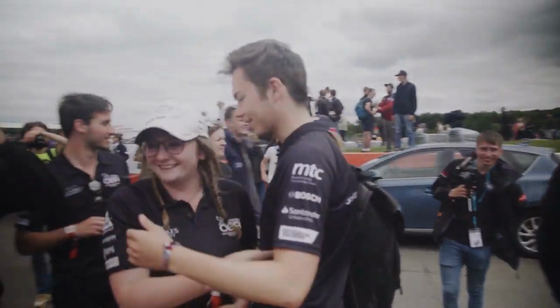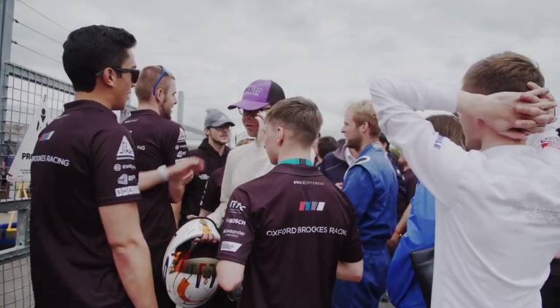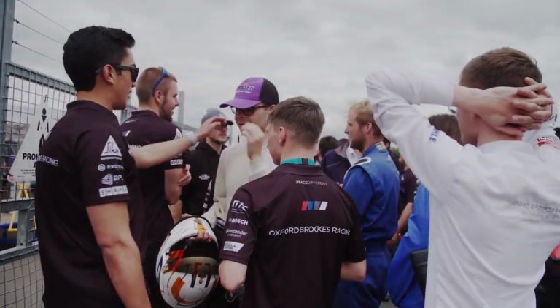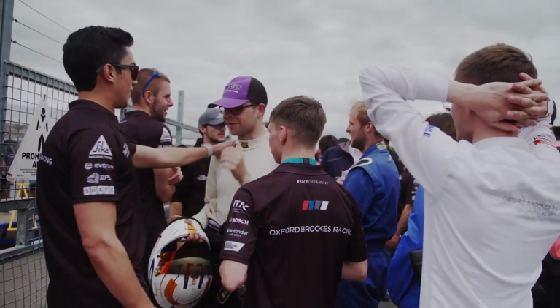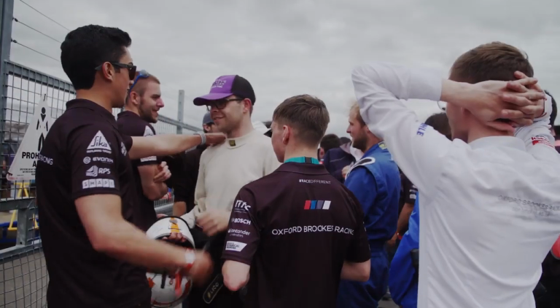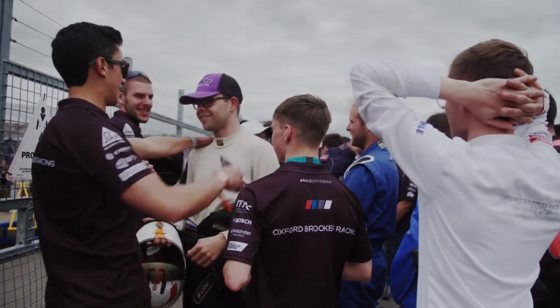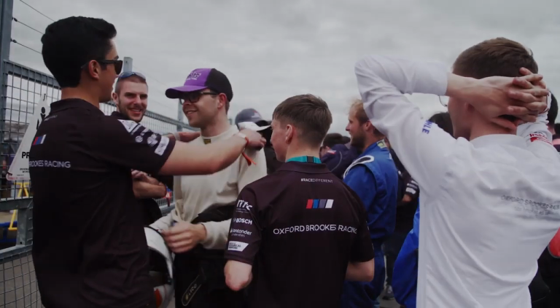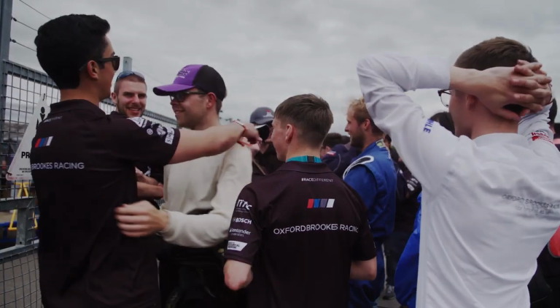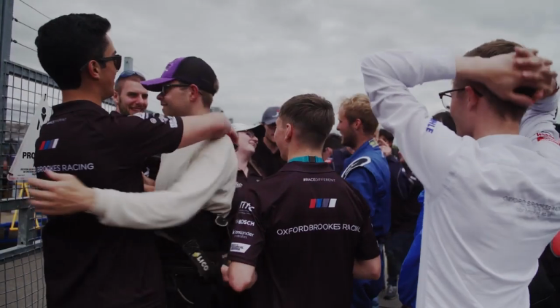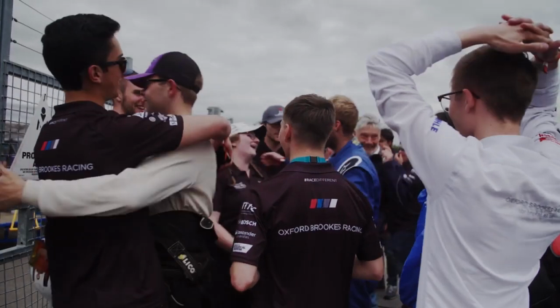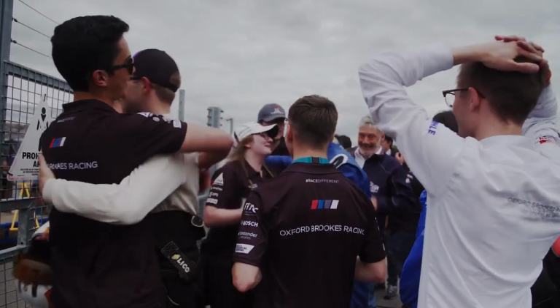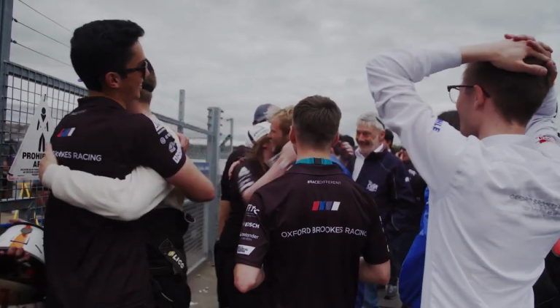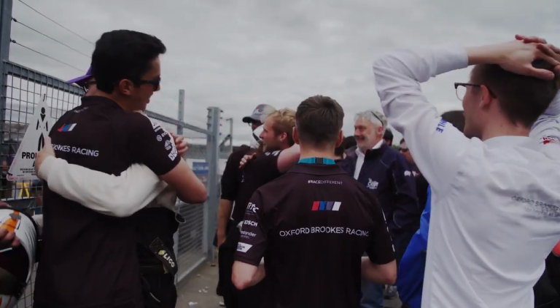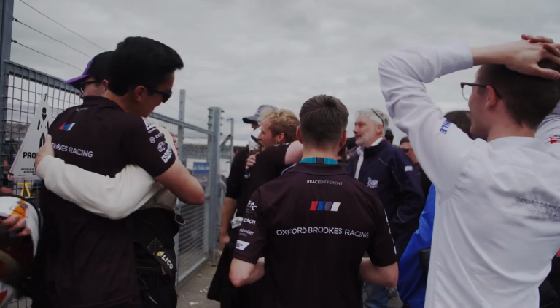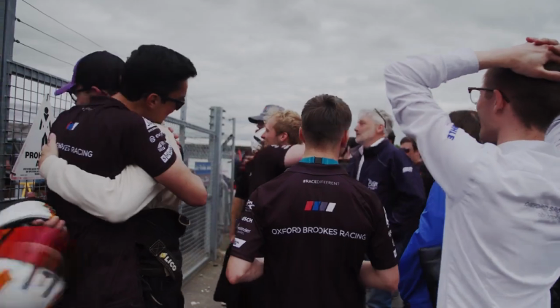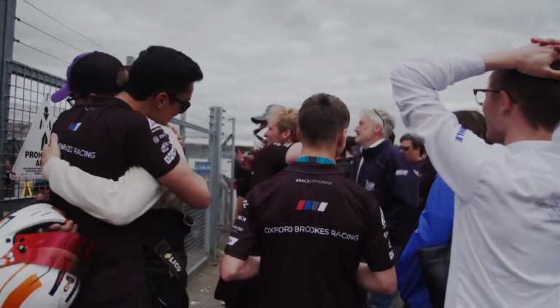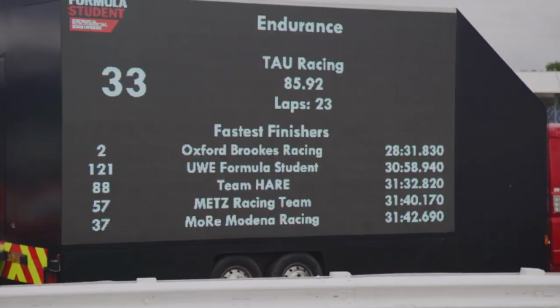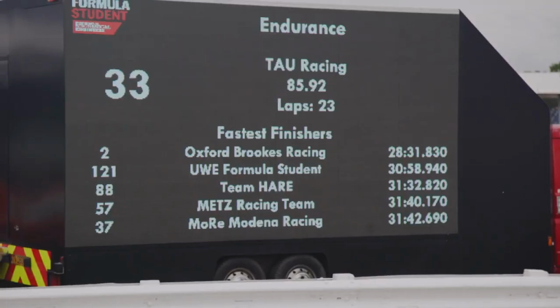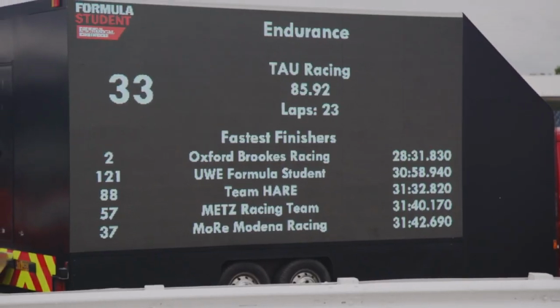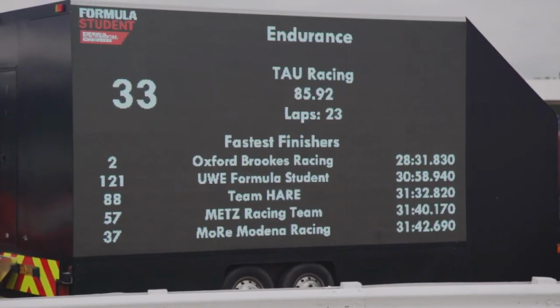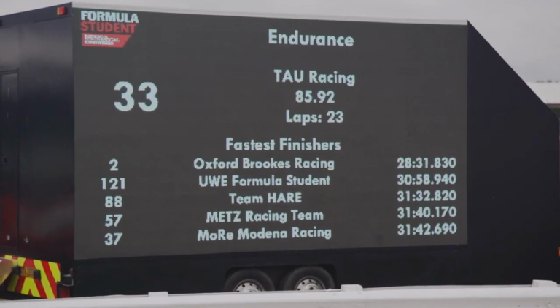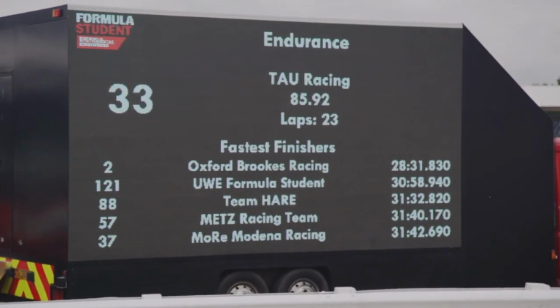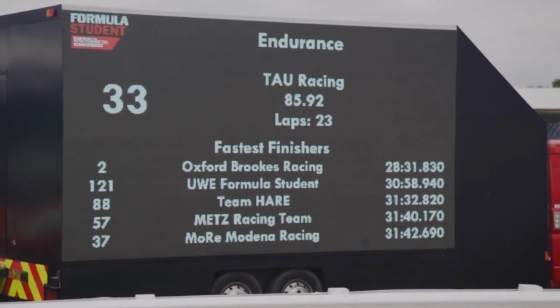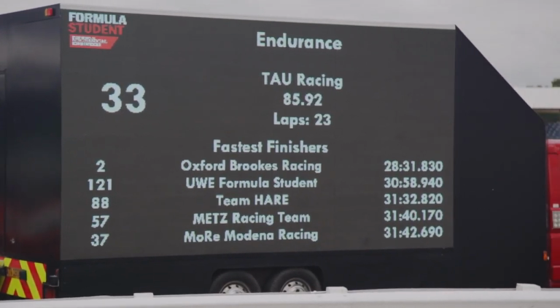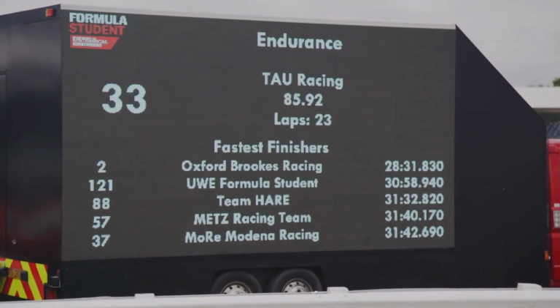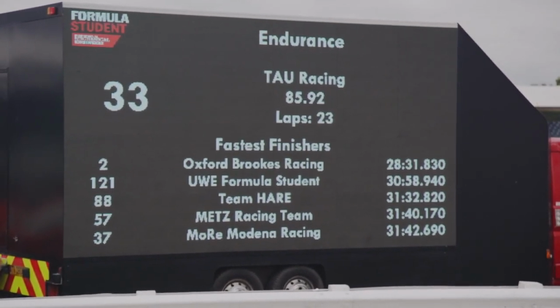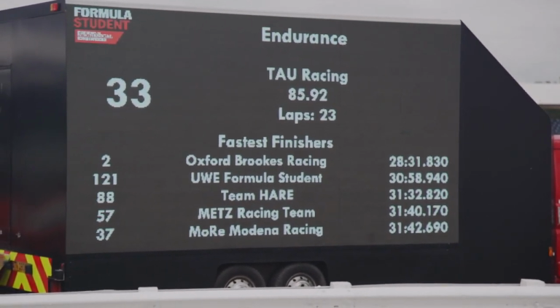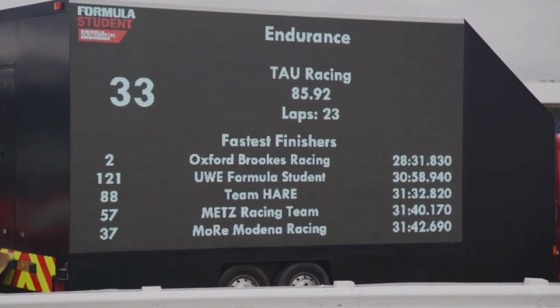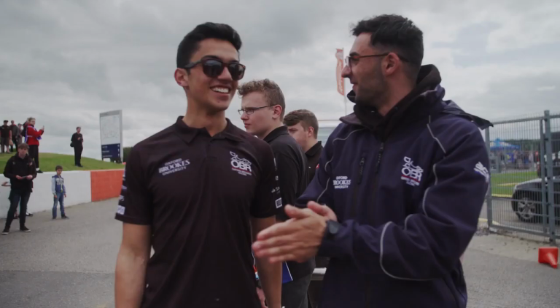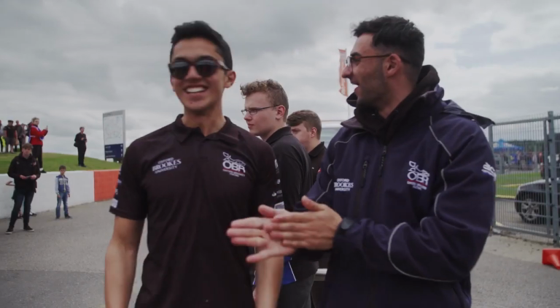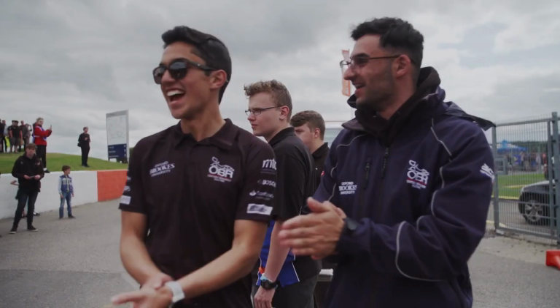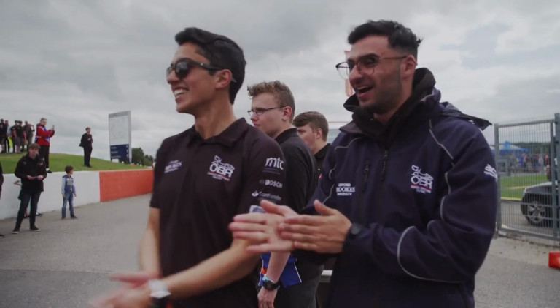We've won our first endurance — yeah, I think we've won our first endurance! So wow, we're pretty happy. Yes!